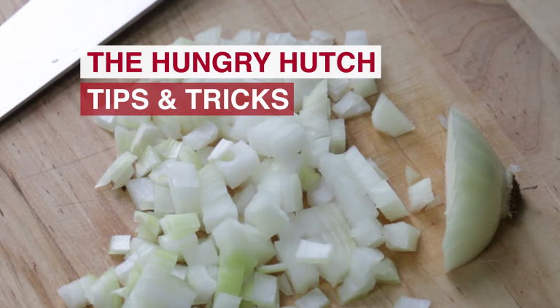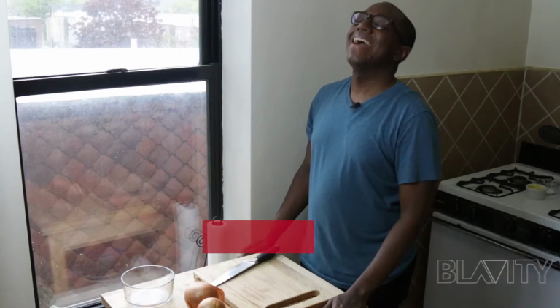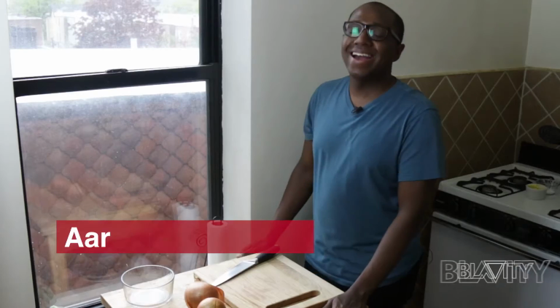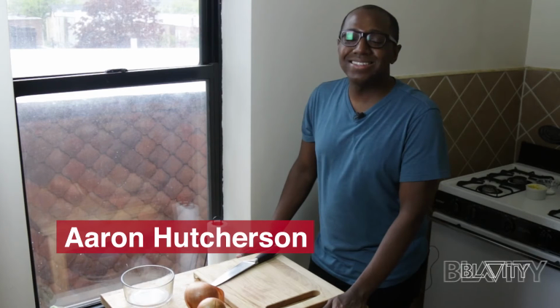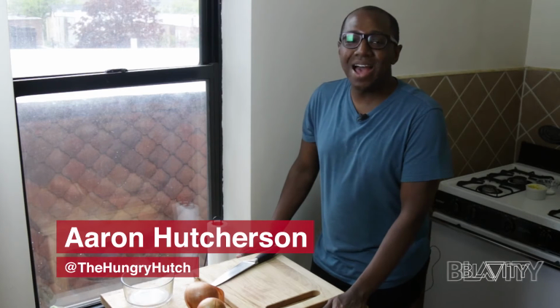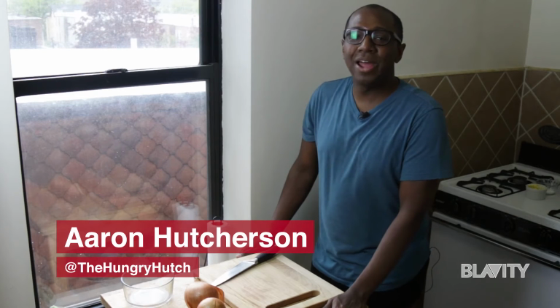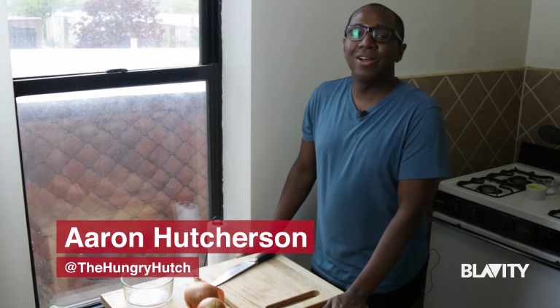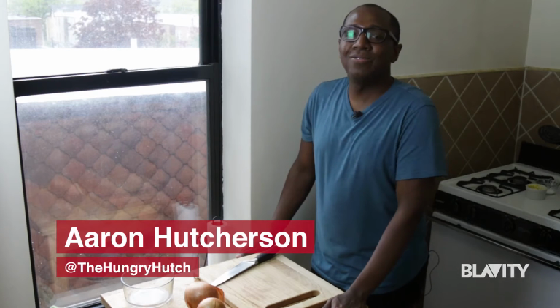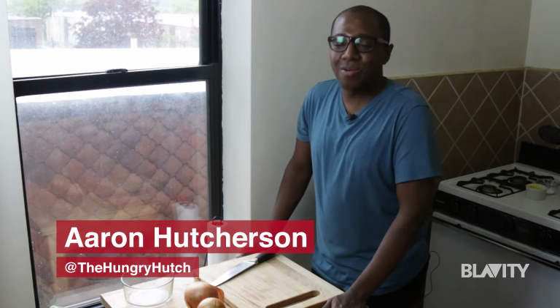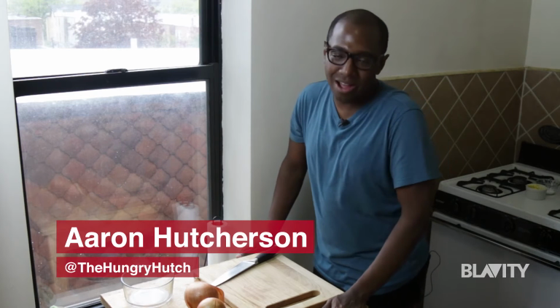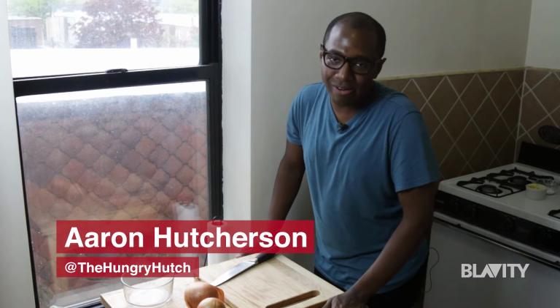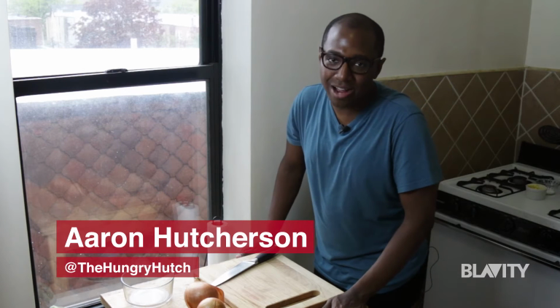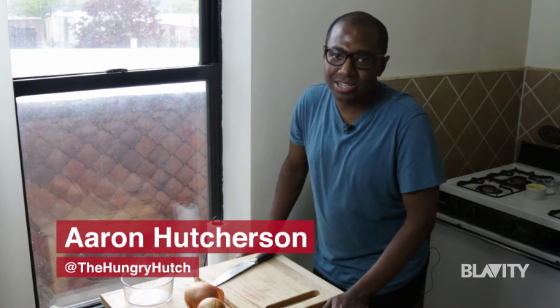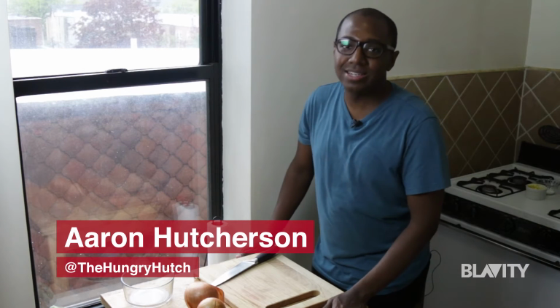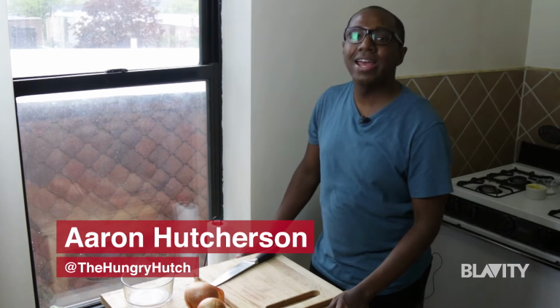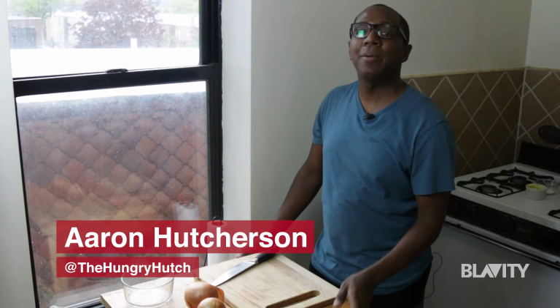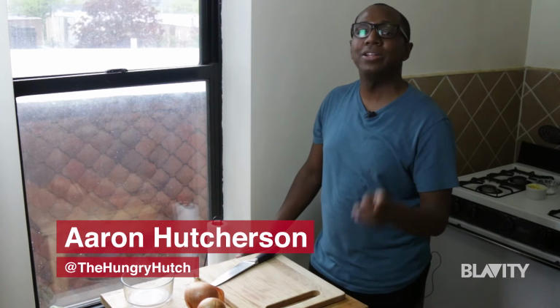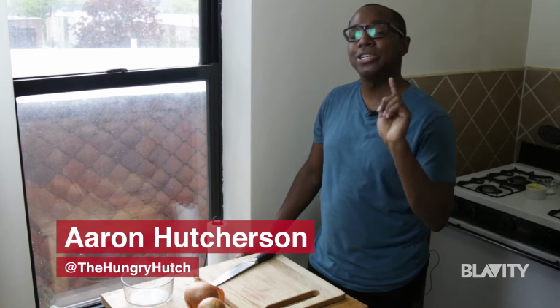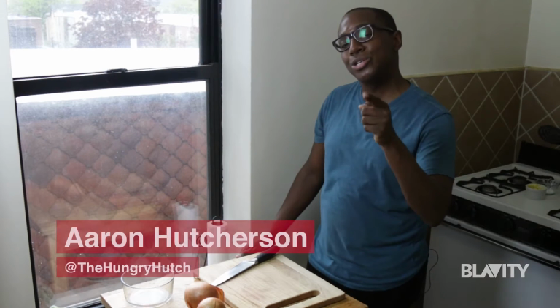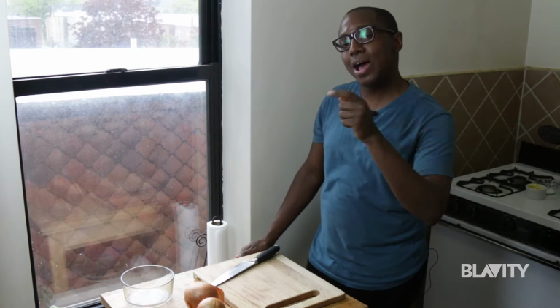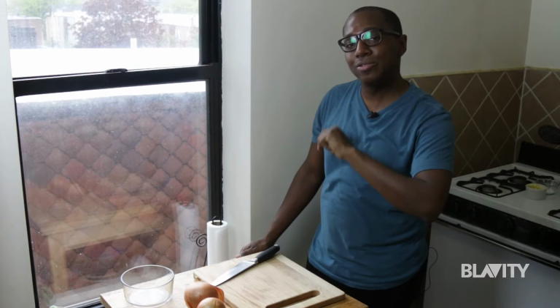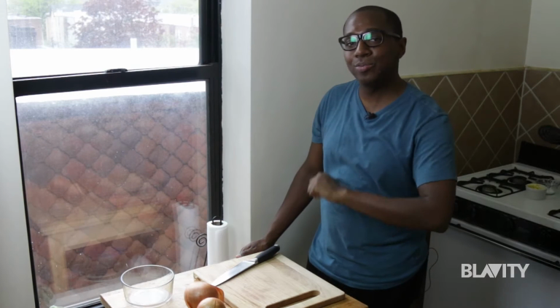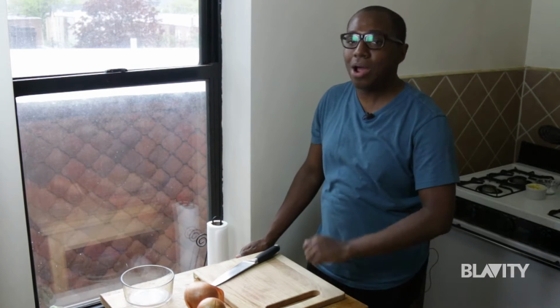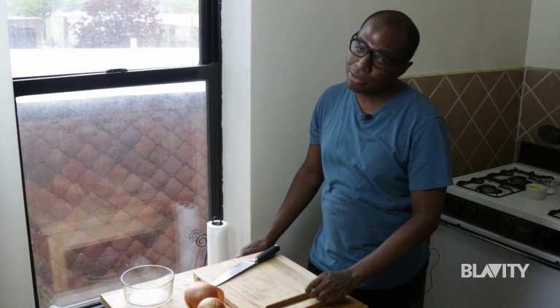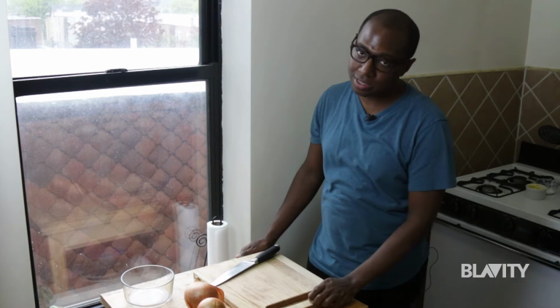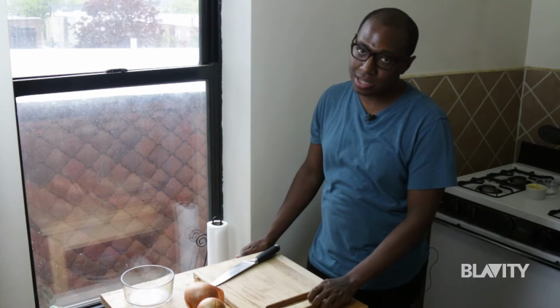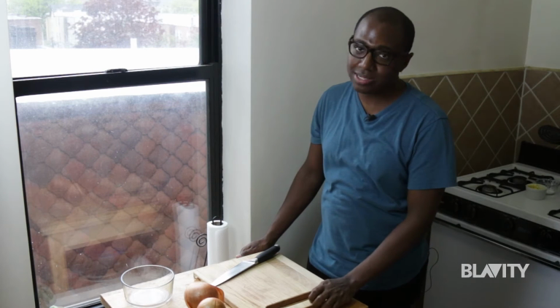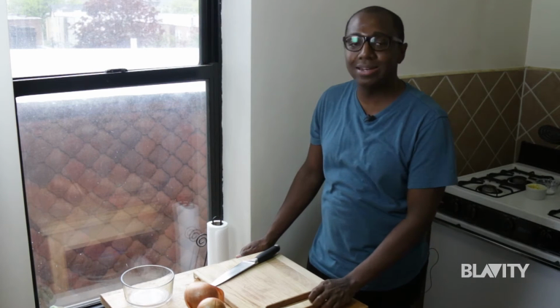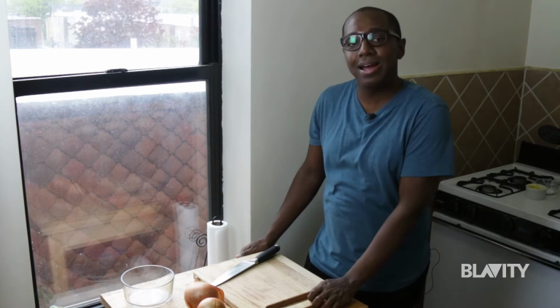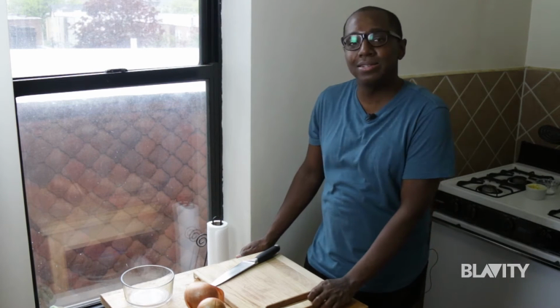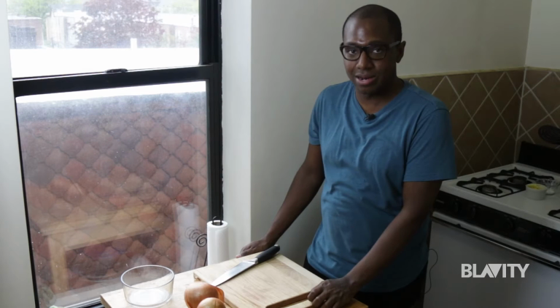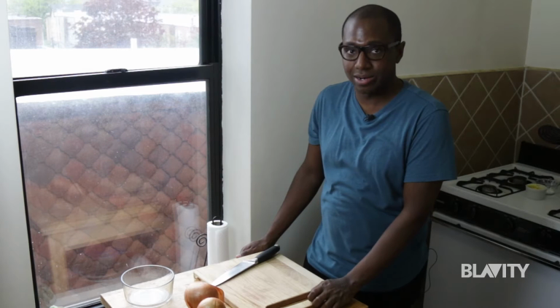Hey guys, I'm Aaron from The Hungry Hutch, and today I'm going to teach you how to properly slice and dice an onion.